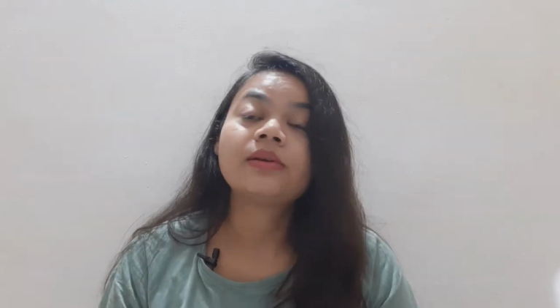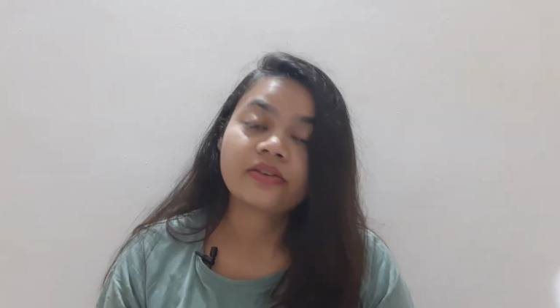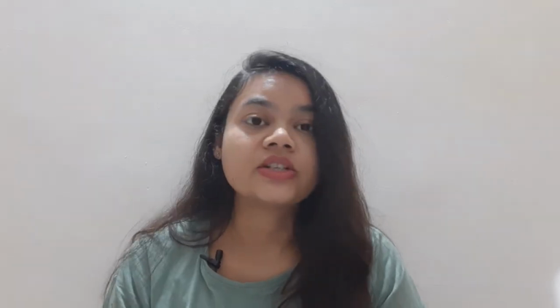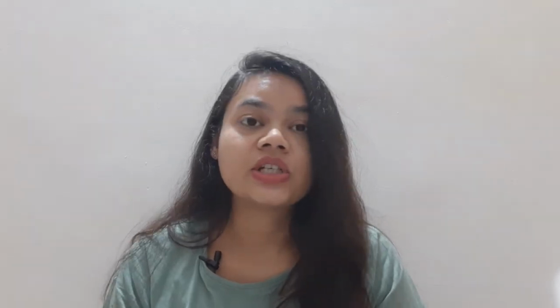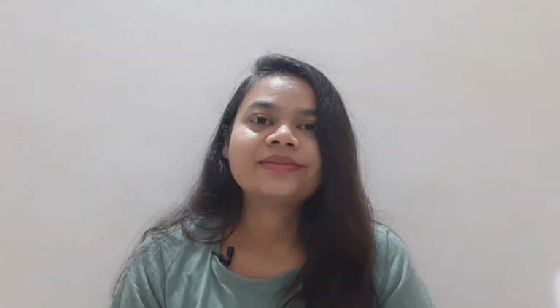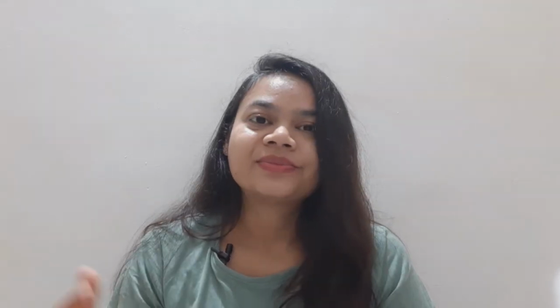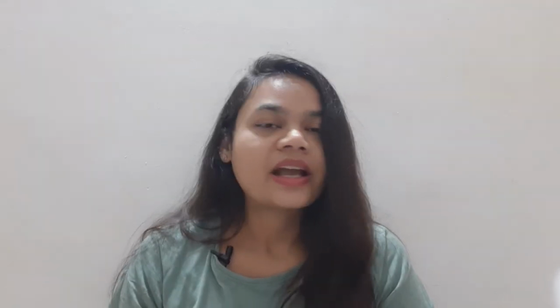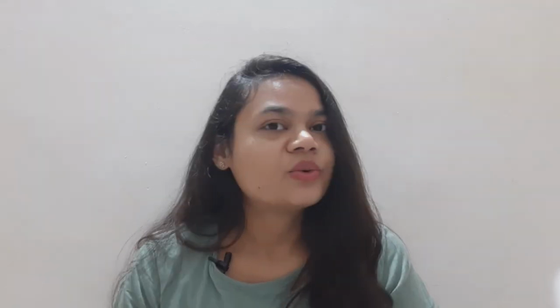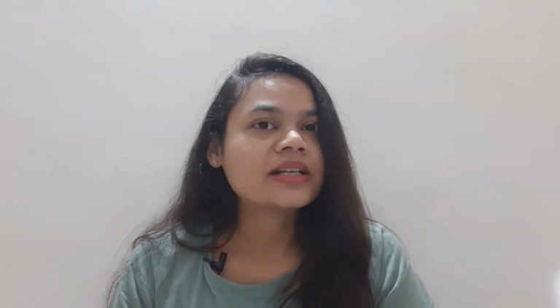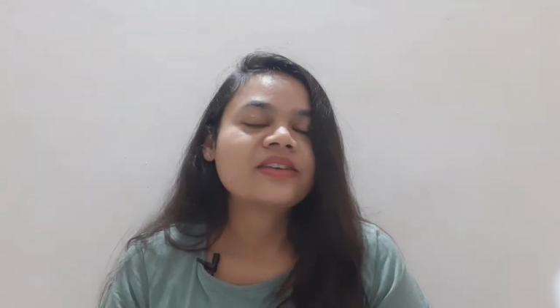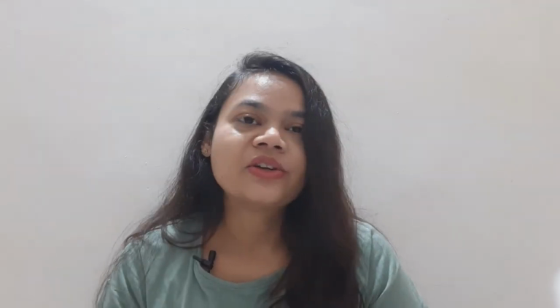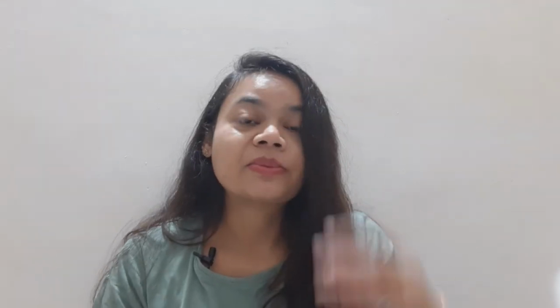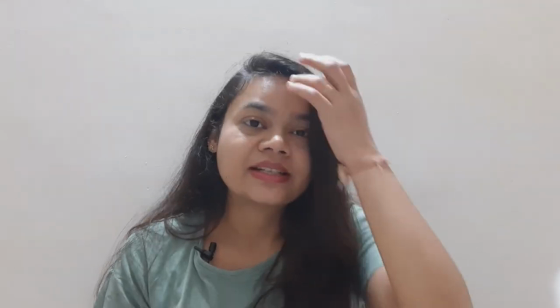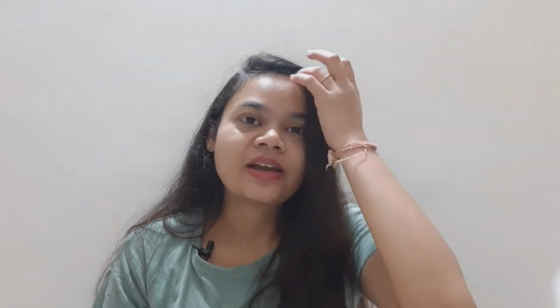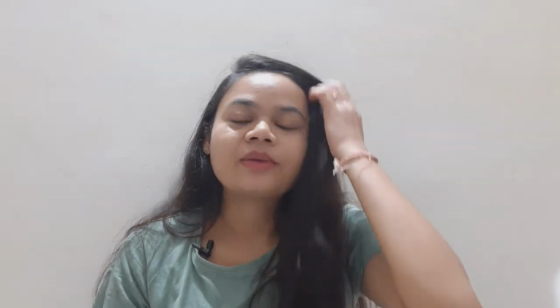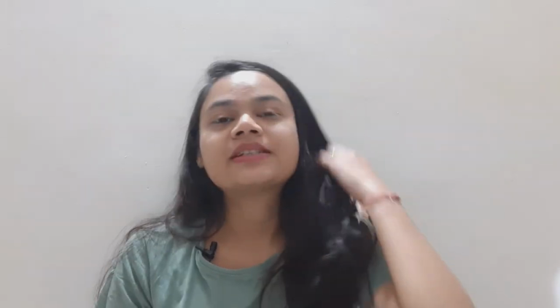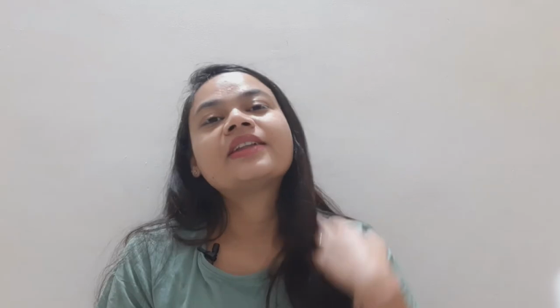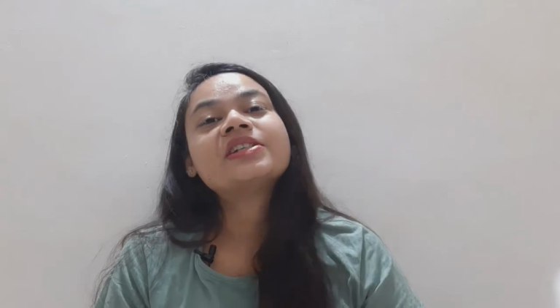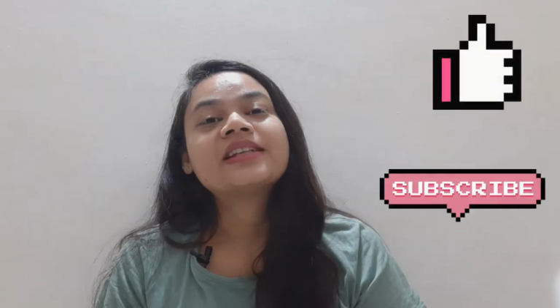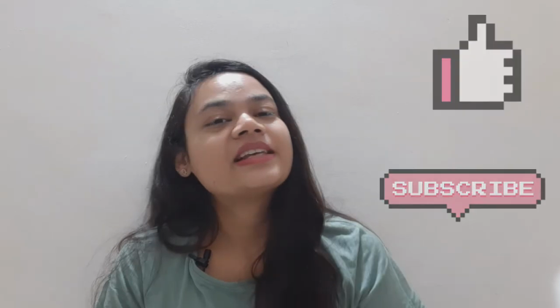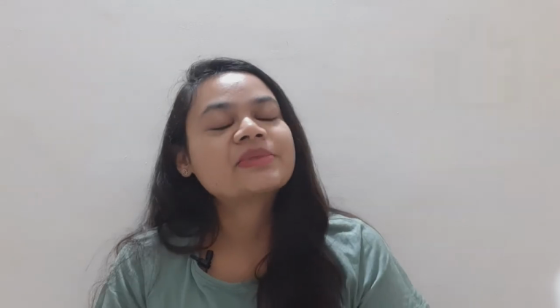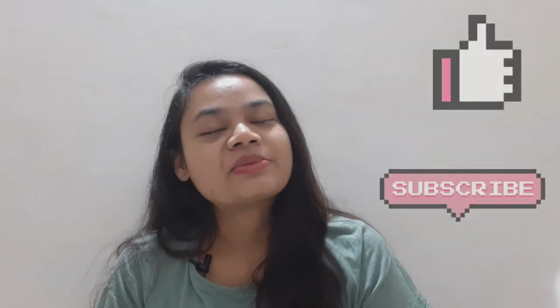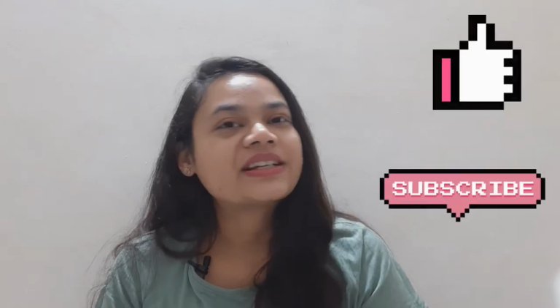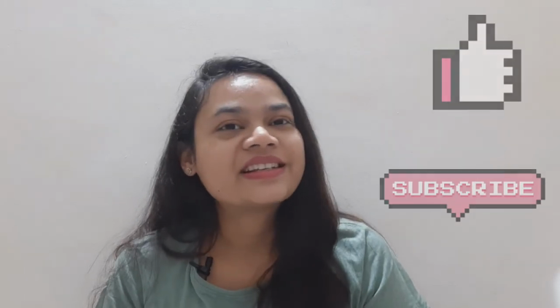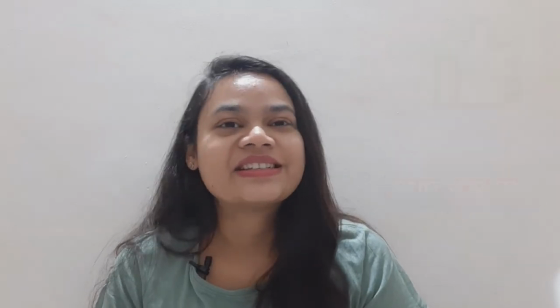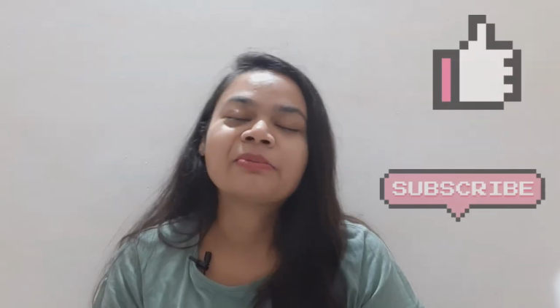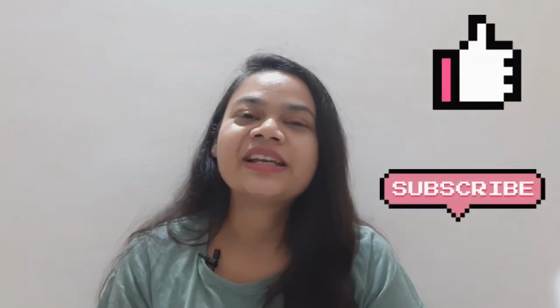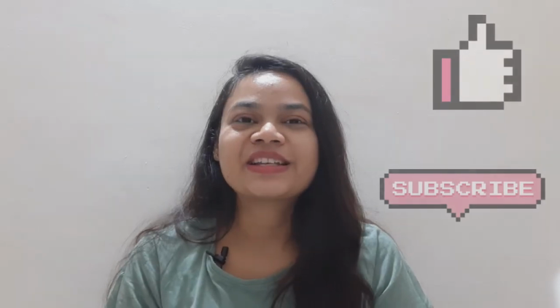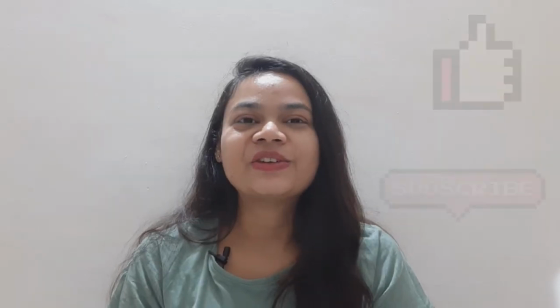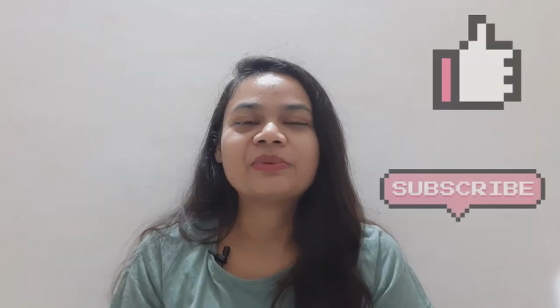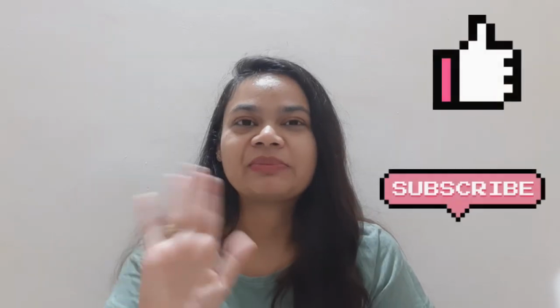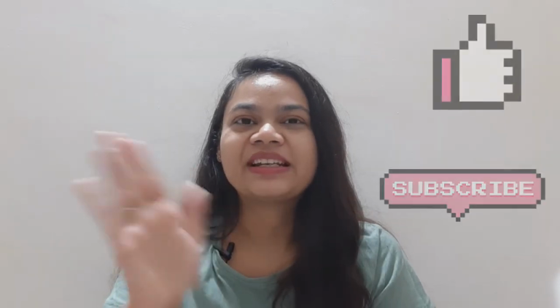I hope you liked this video. Please like, subscribe, and share, and see you in the next video.